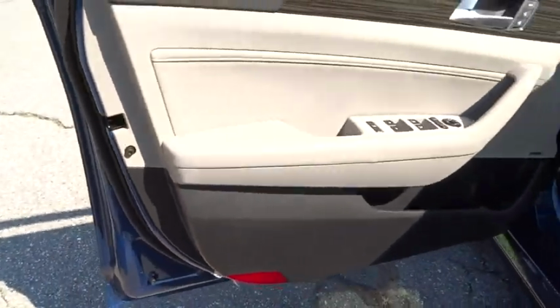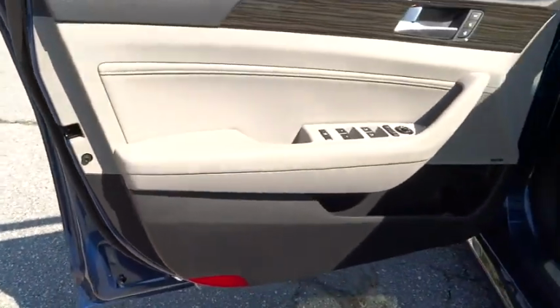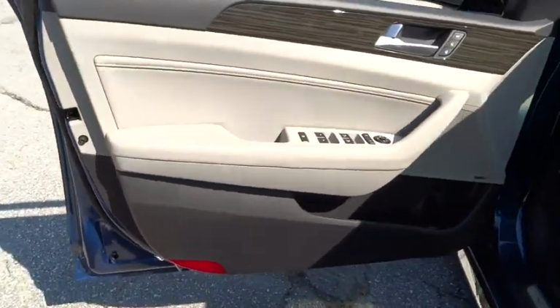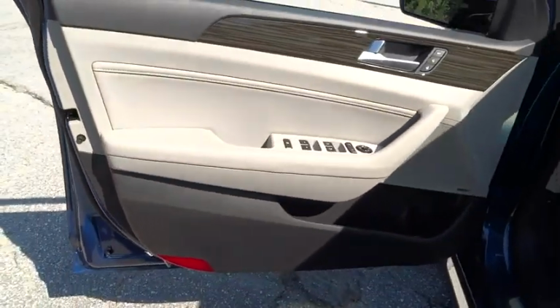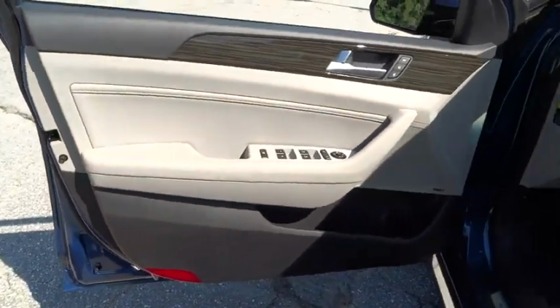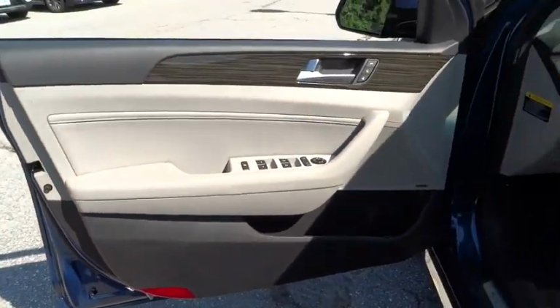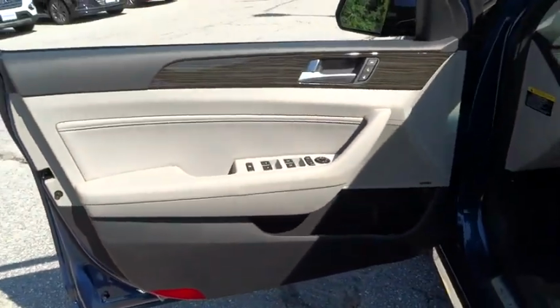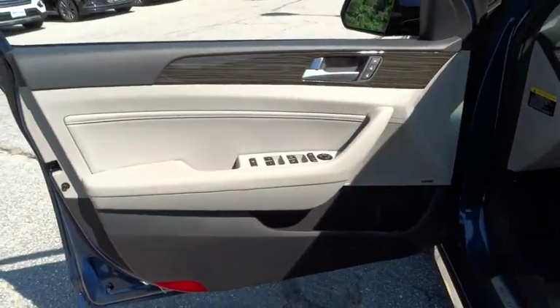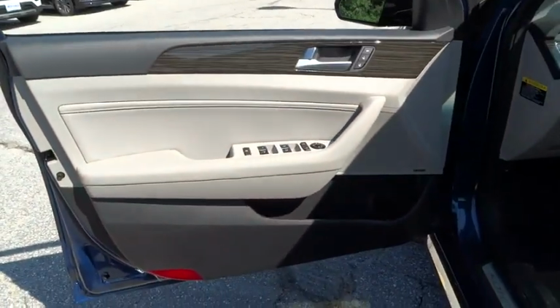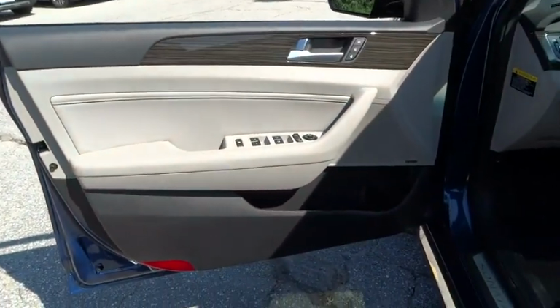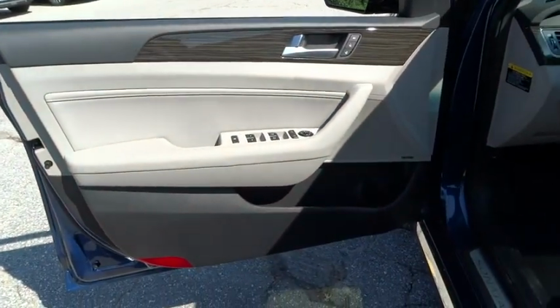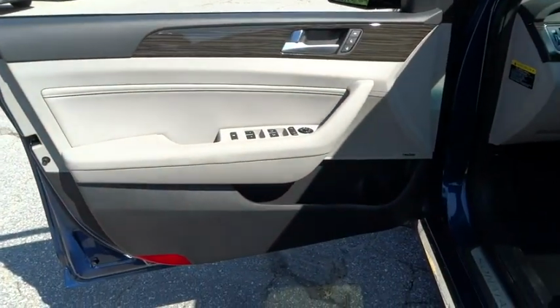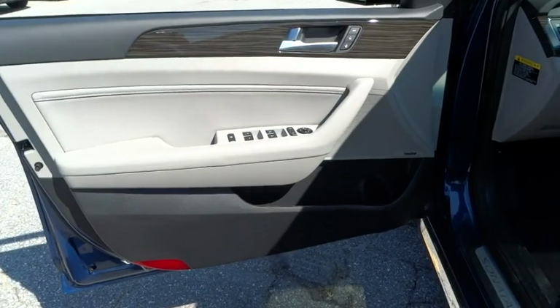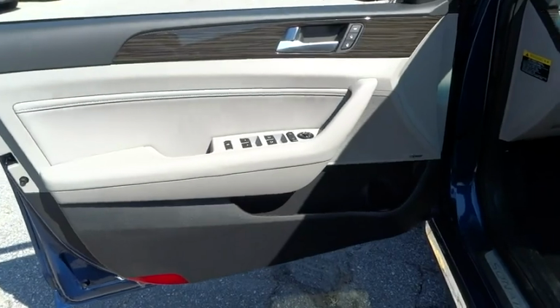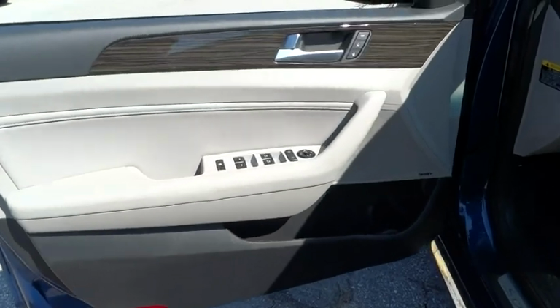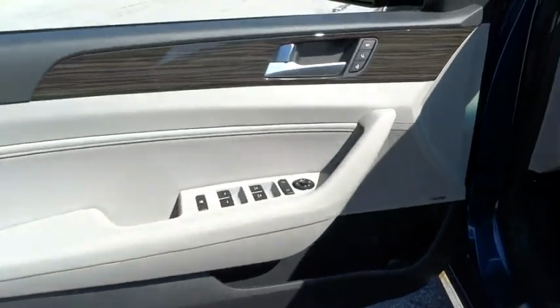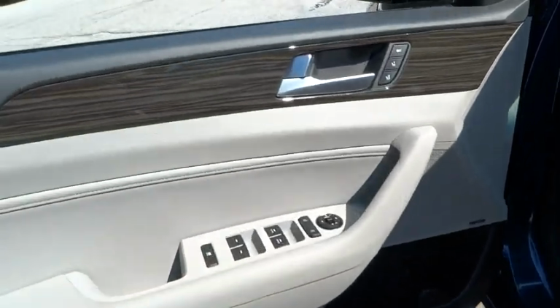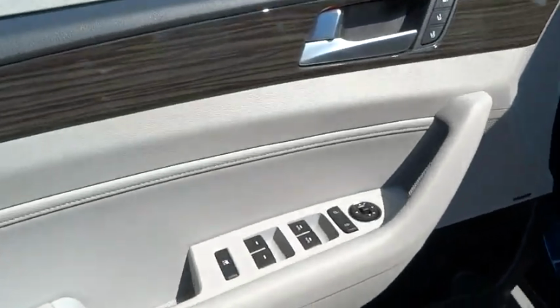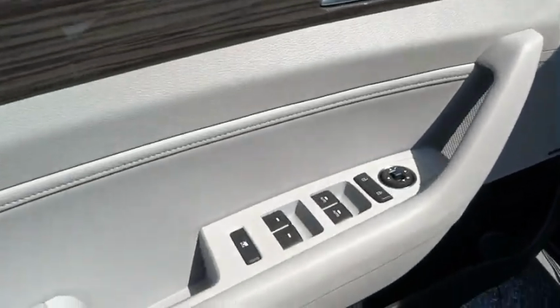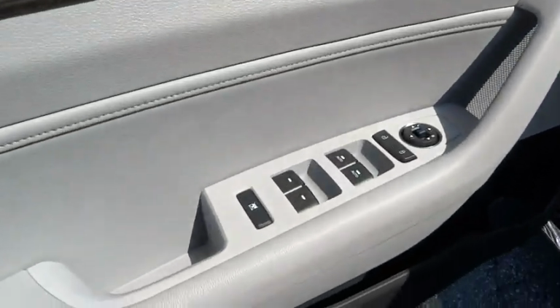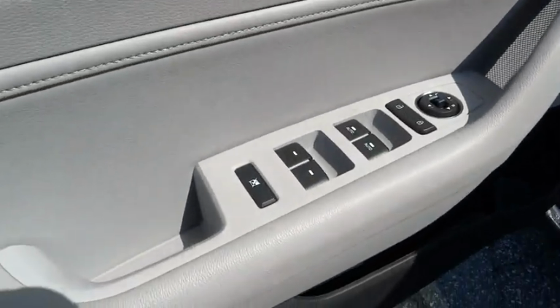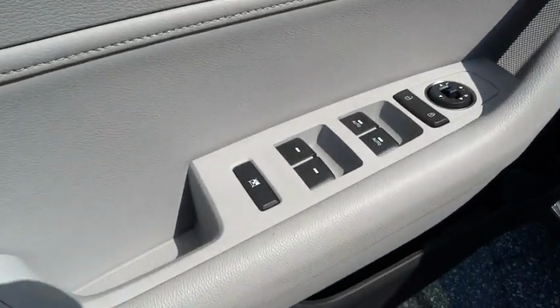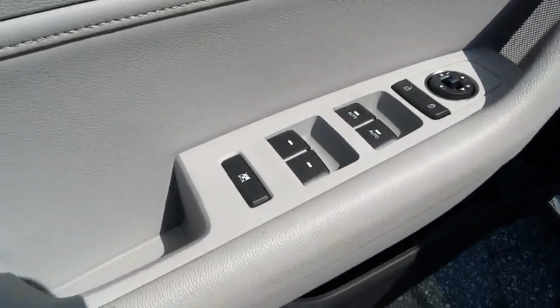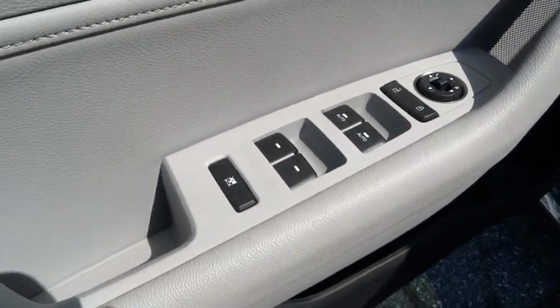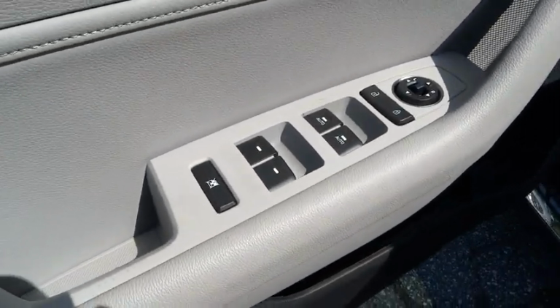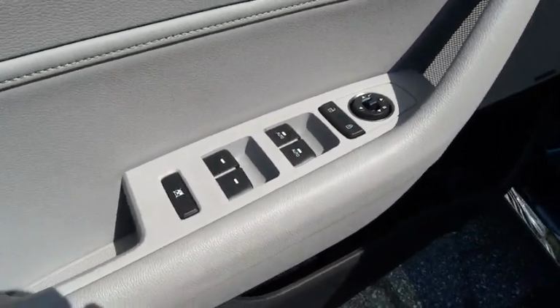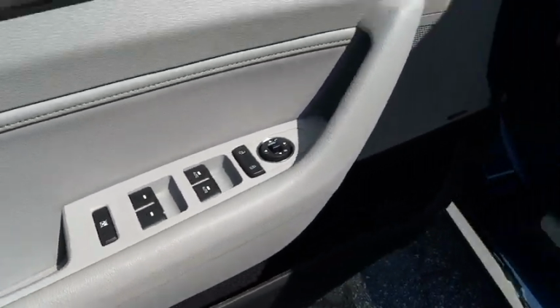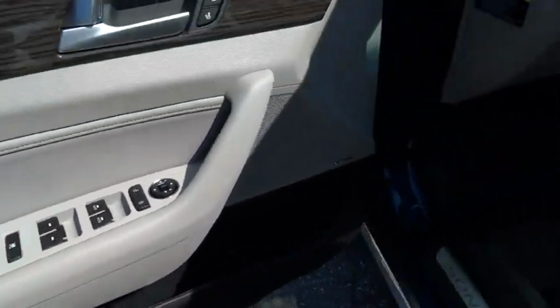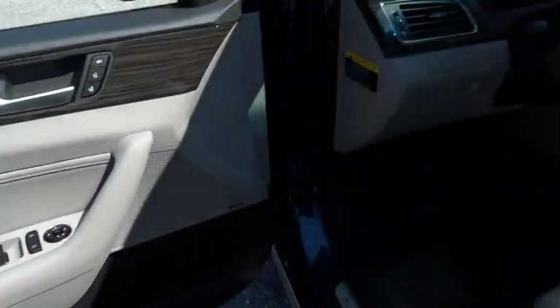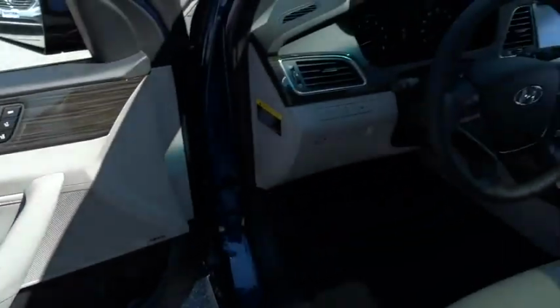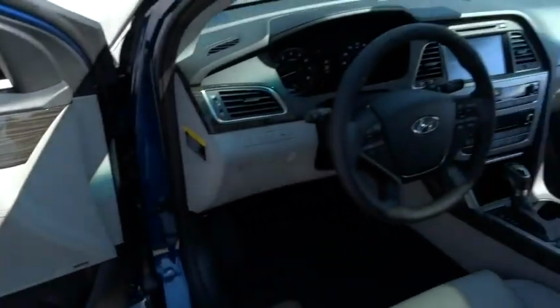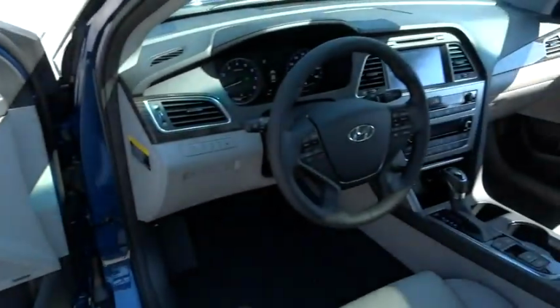Universal garage door opener, premium sound system, climate control, FWD. Come take a test drive today.